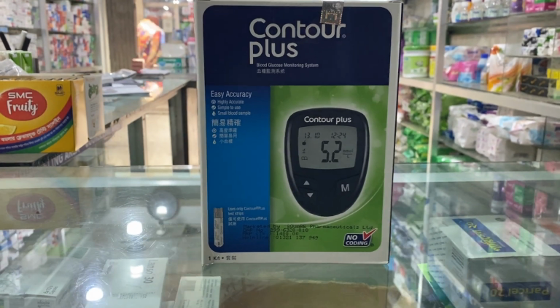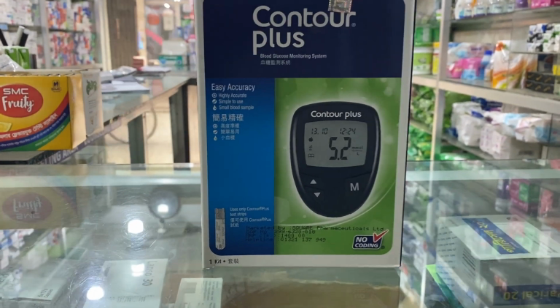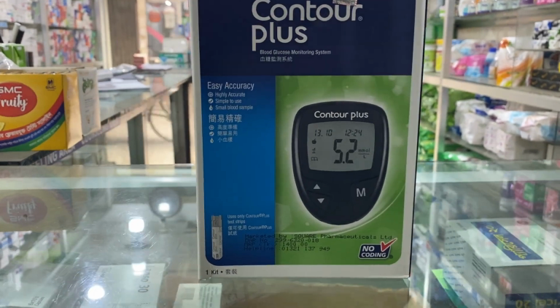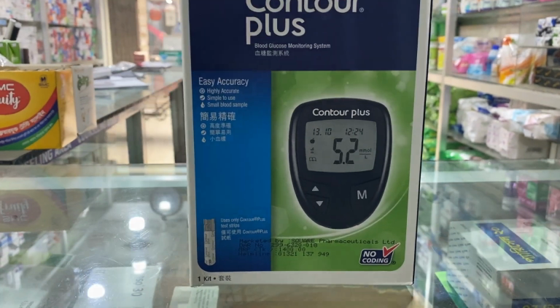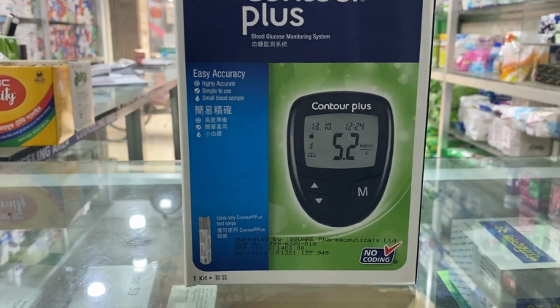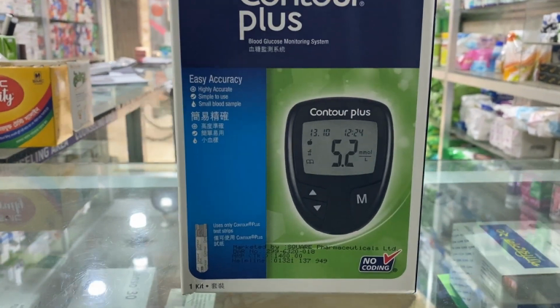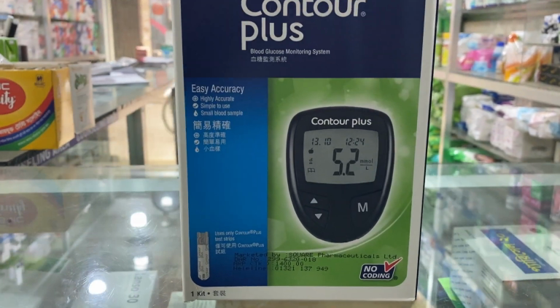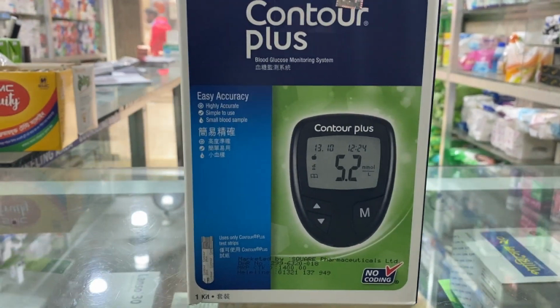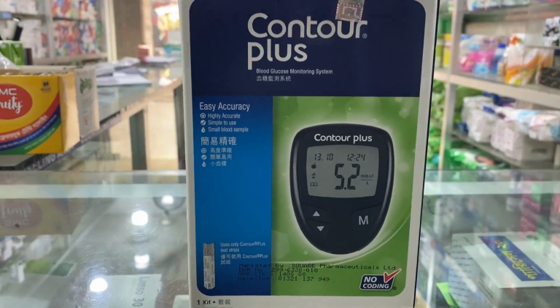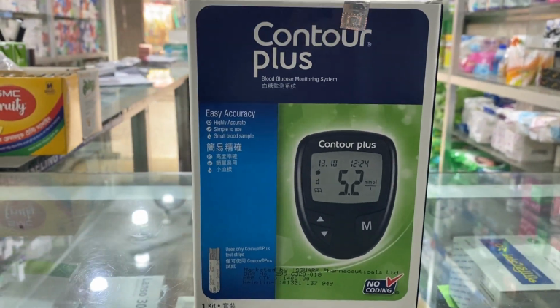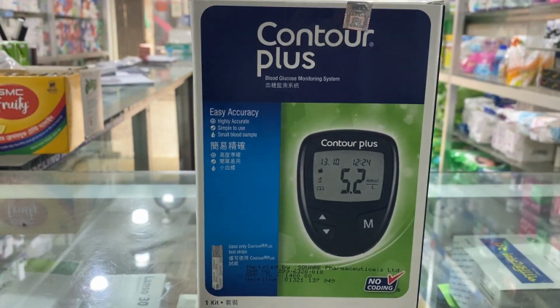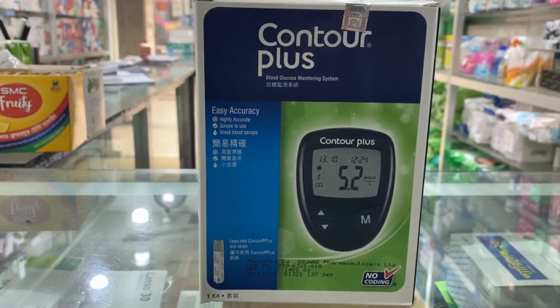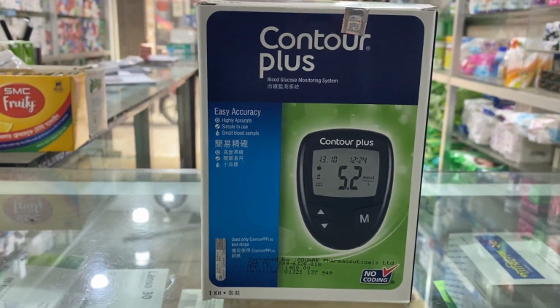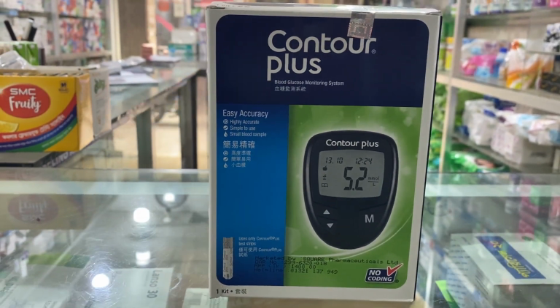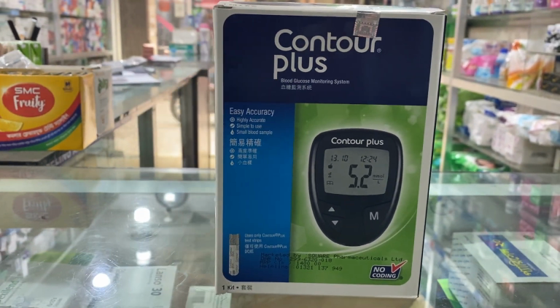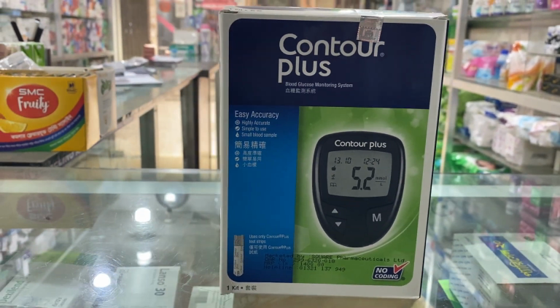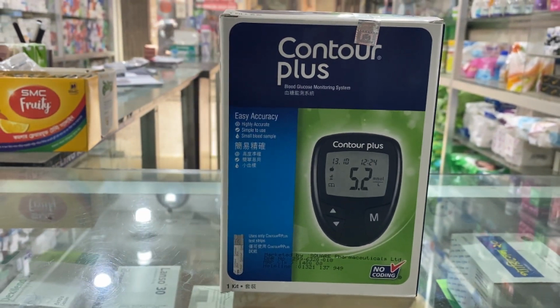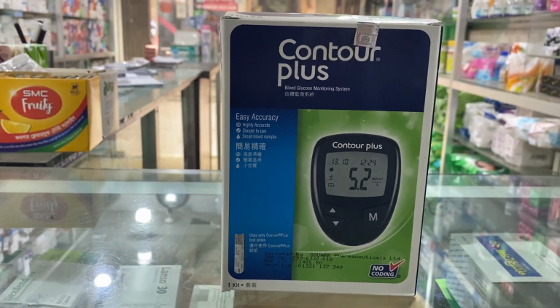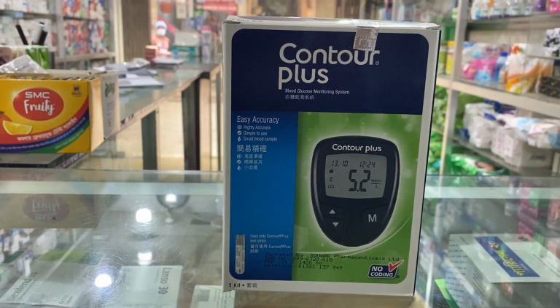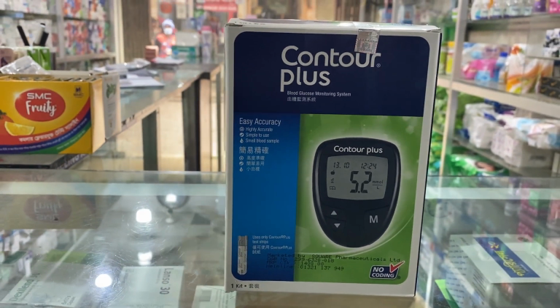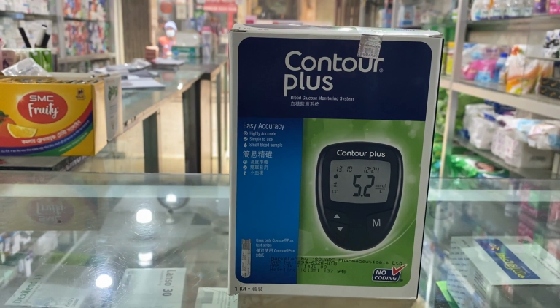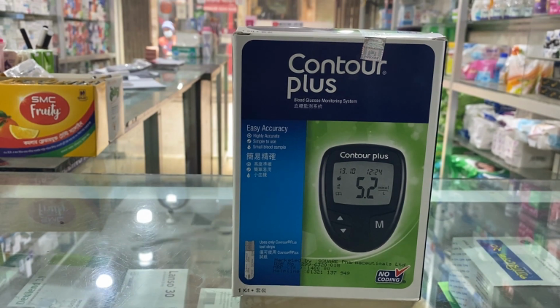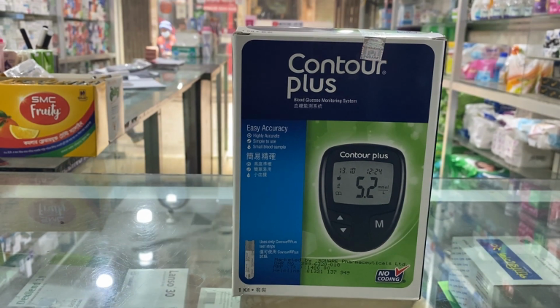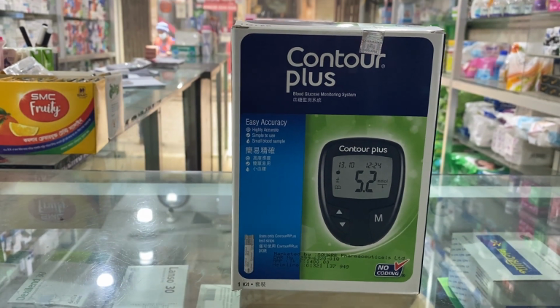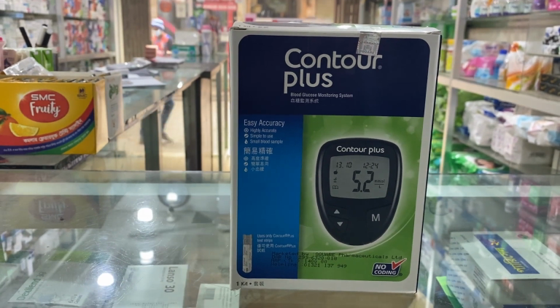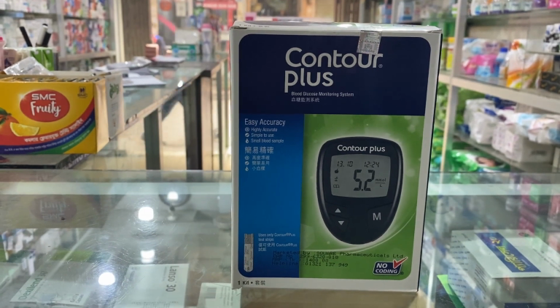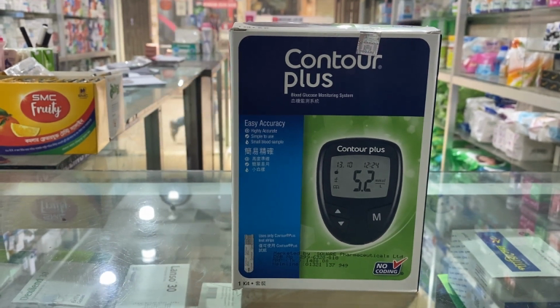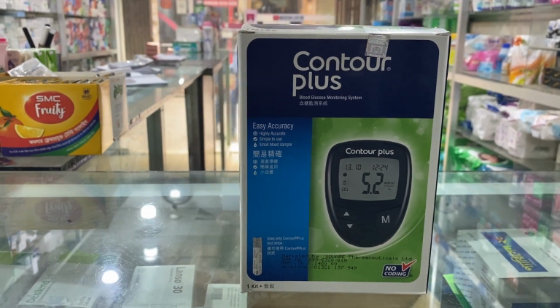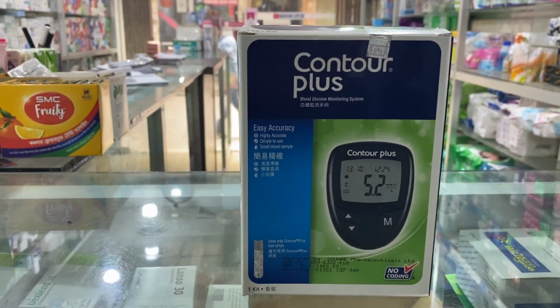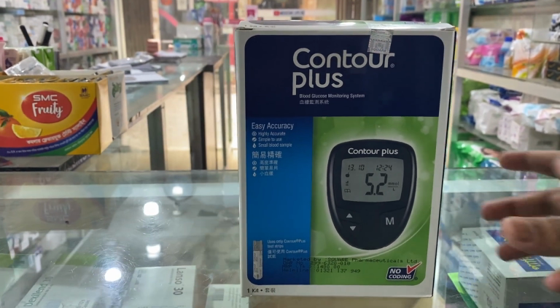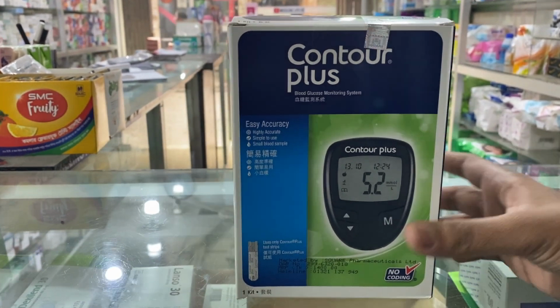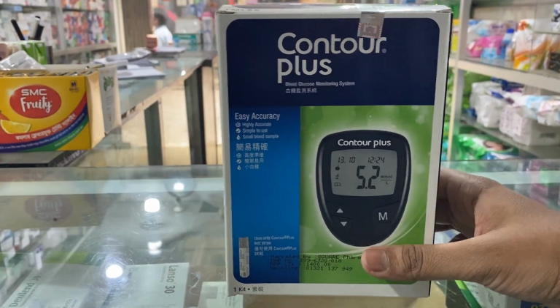Hello viewers, Assalamualaikum. Welcome to Medicine Life BD. Today we are going to talk about a diabetes machine.